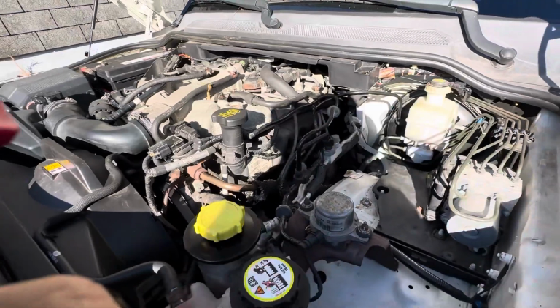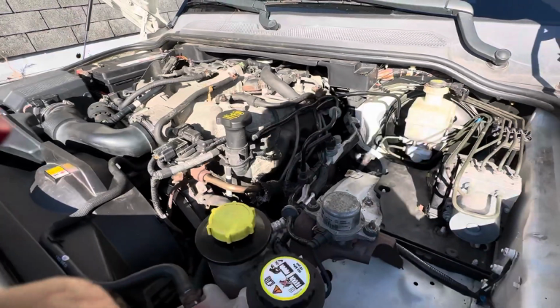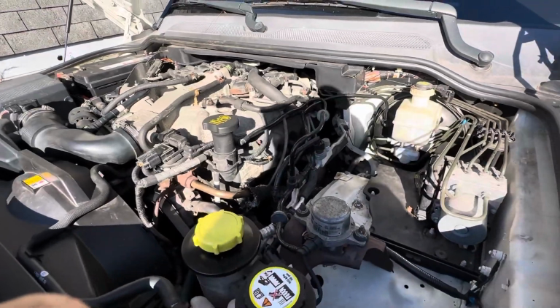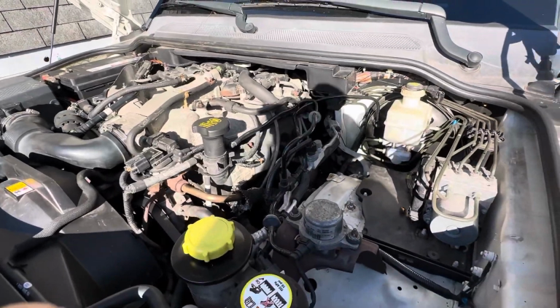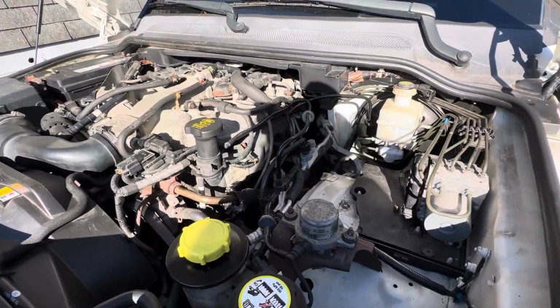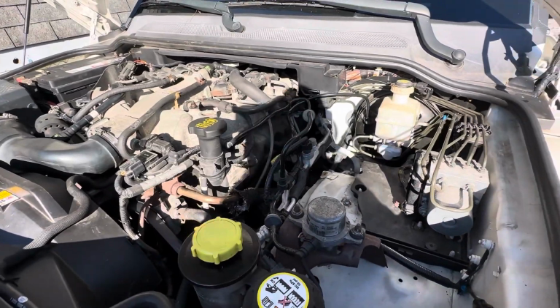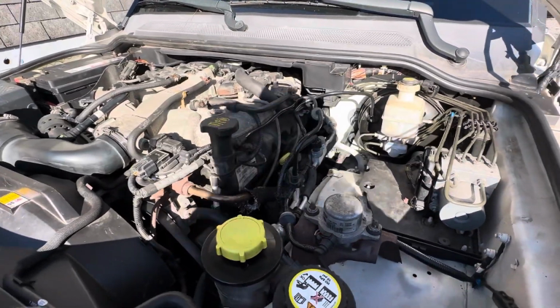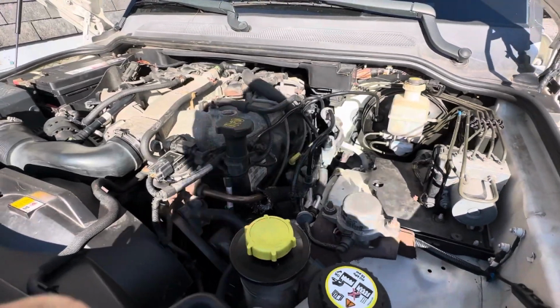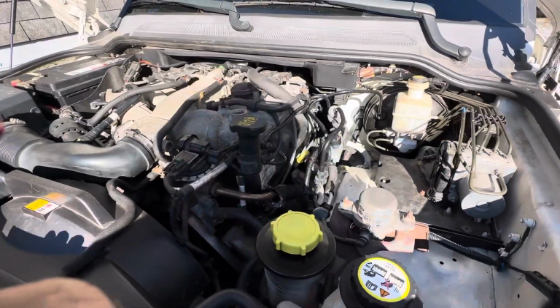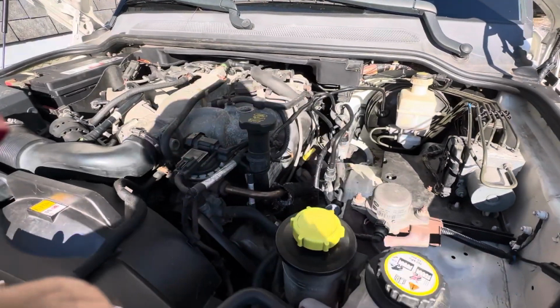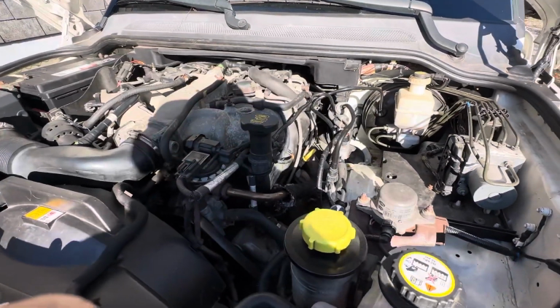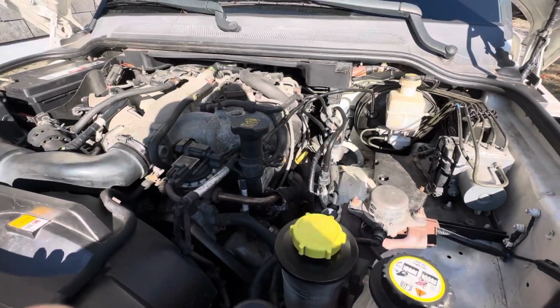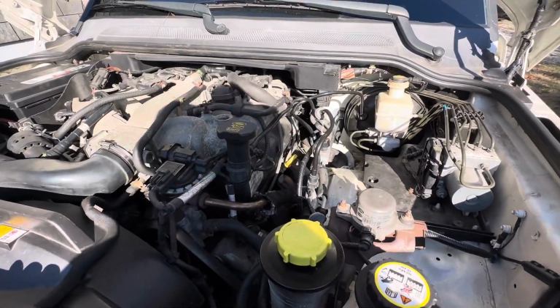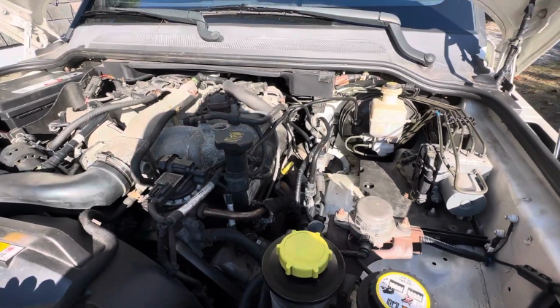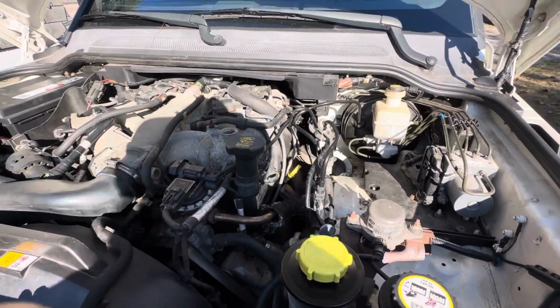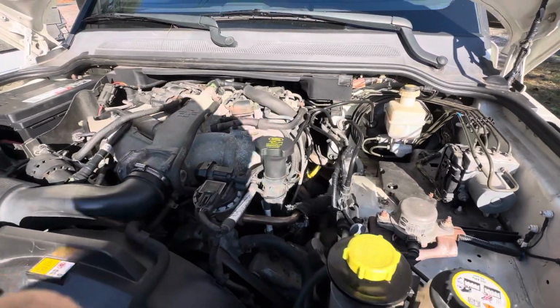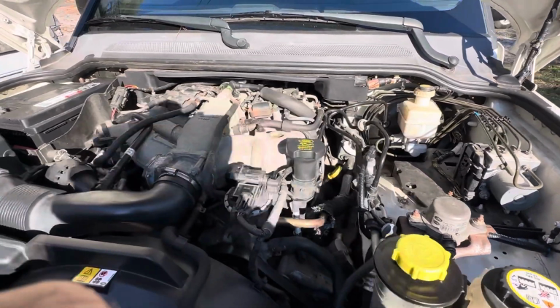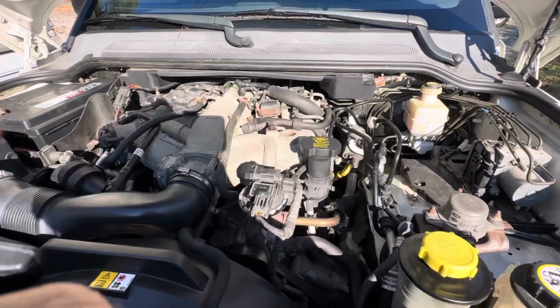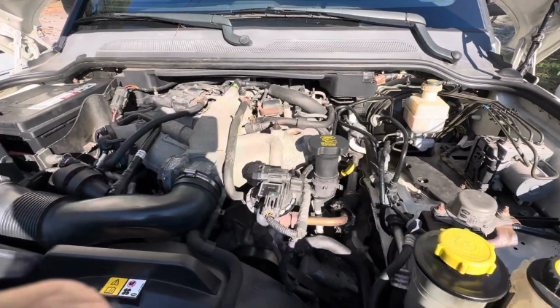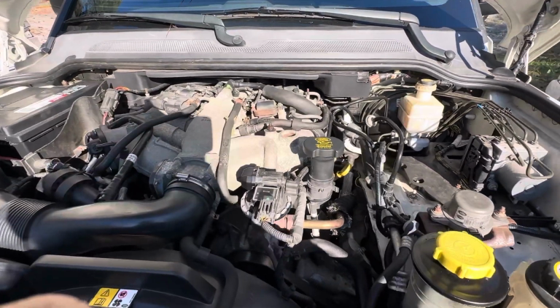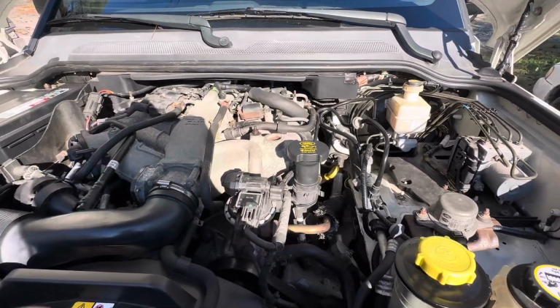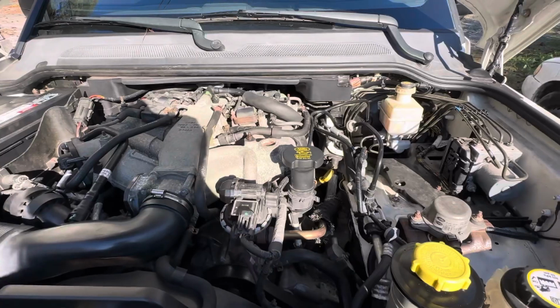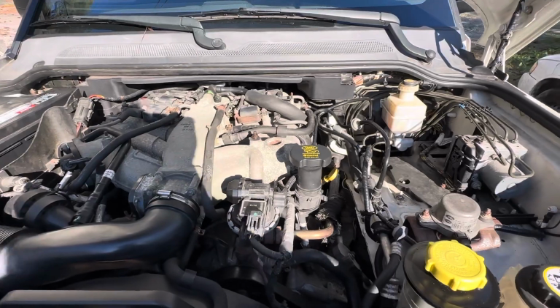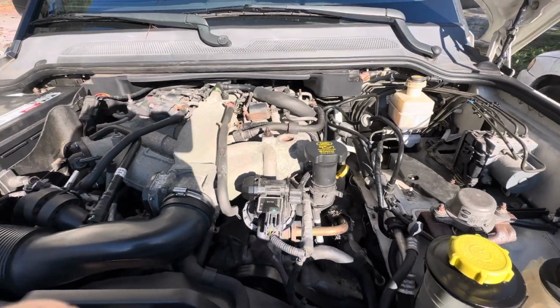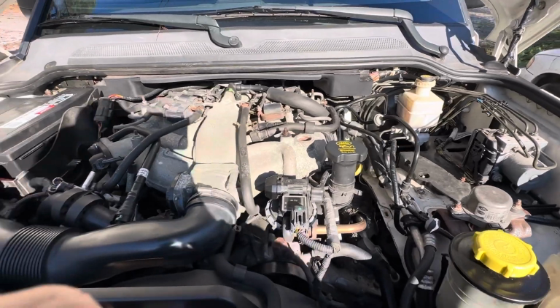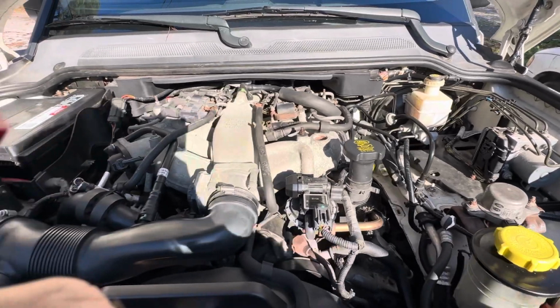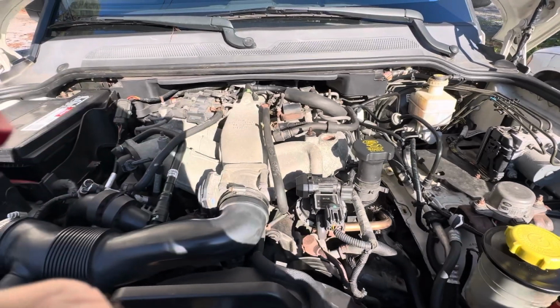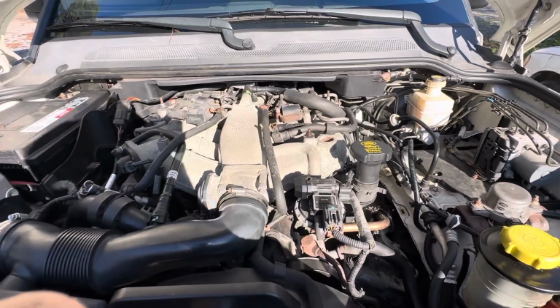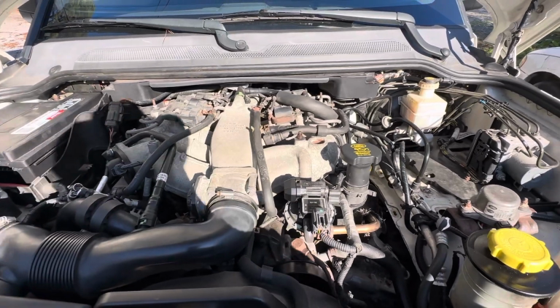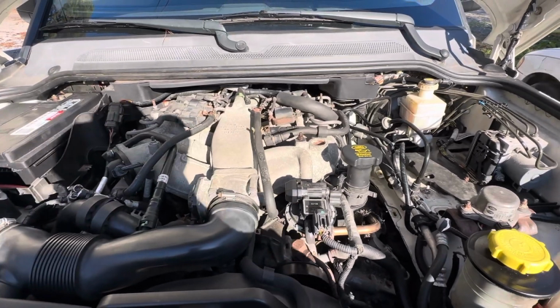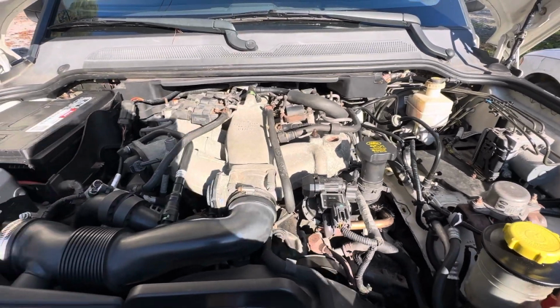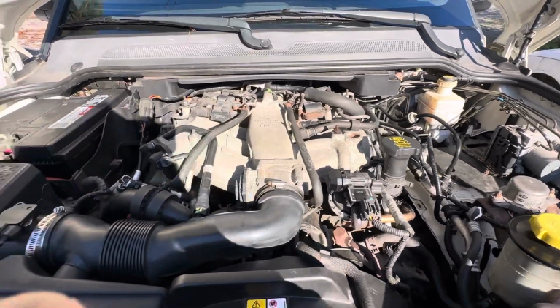Unless you were going to replace all your coil packs — and I'm not going to use the cheap generic ones. Forget that. Don't do that.